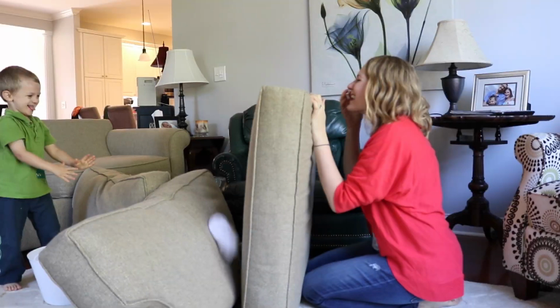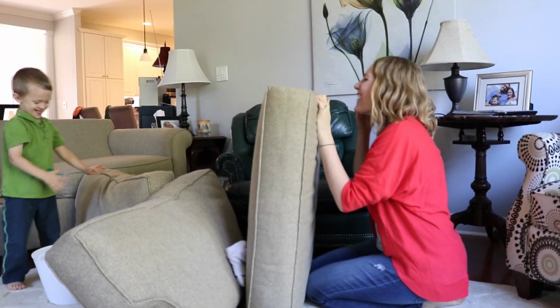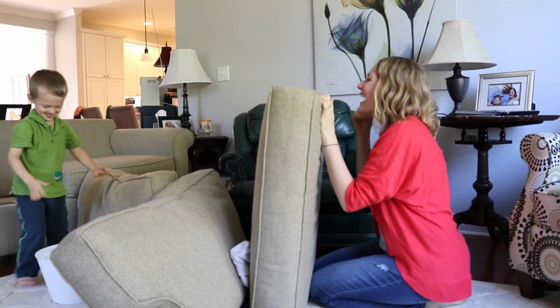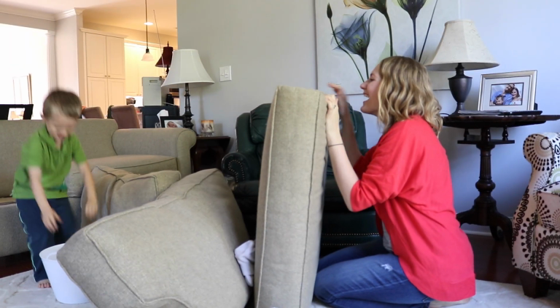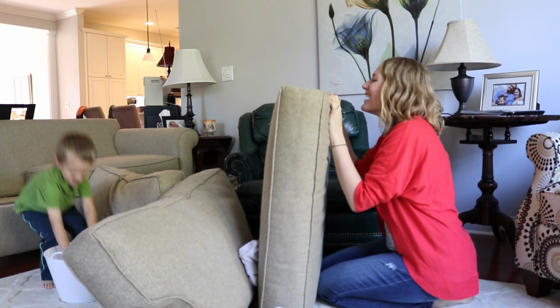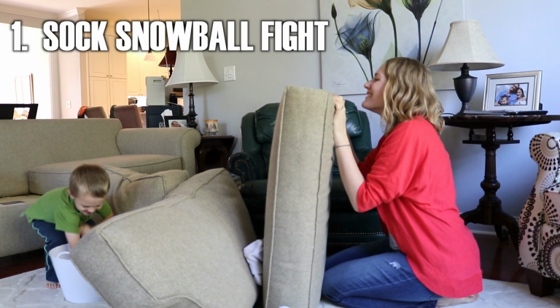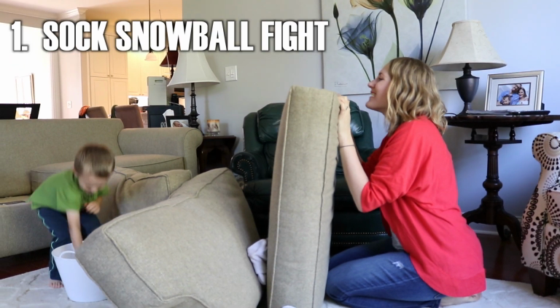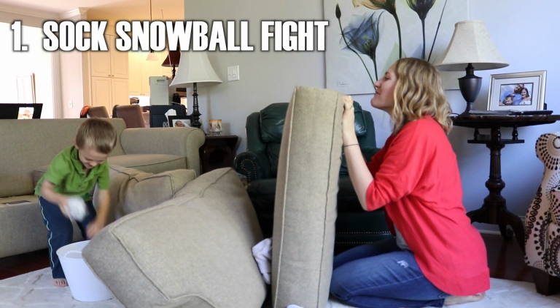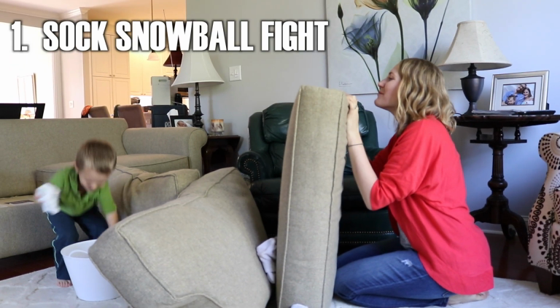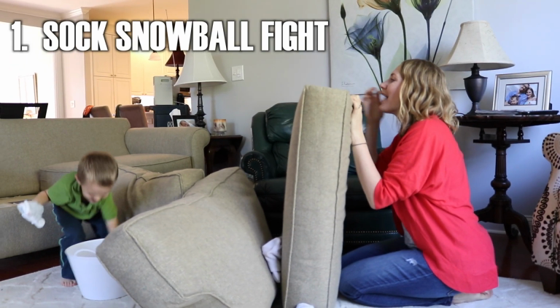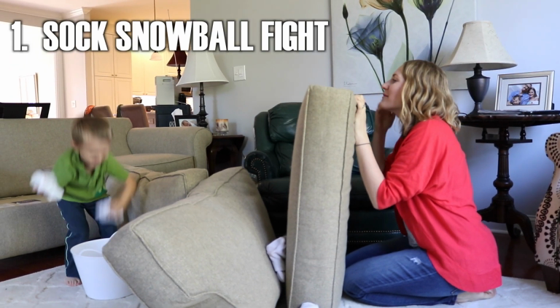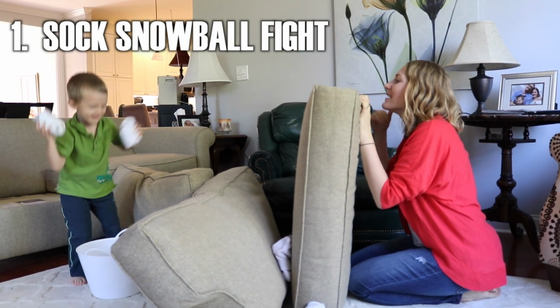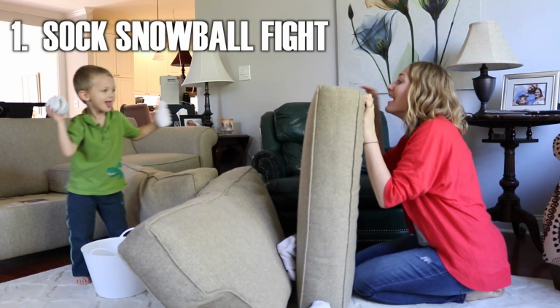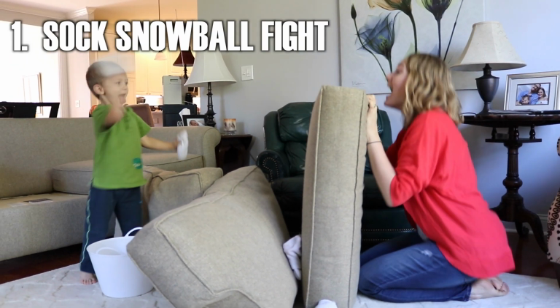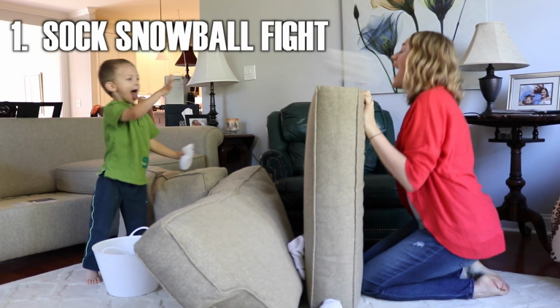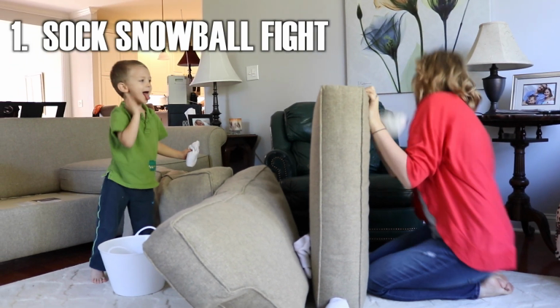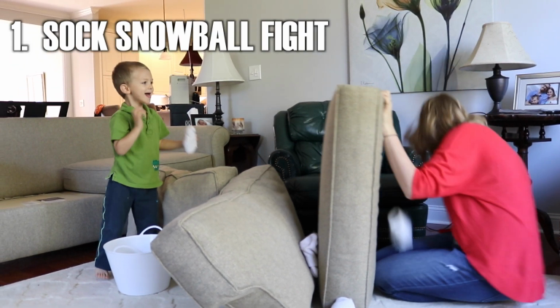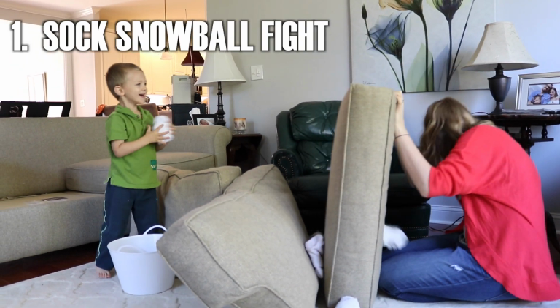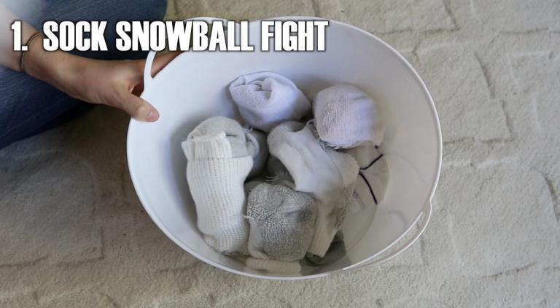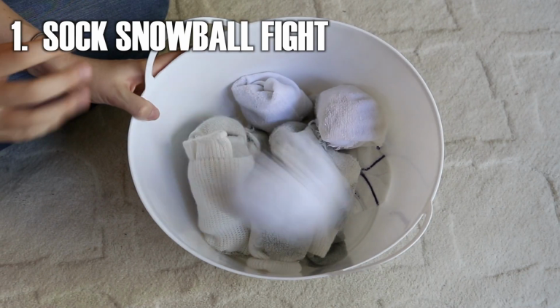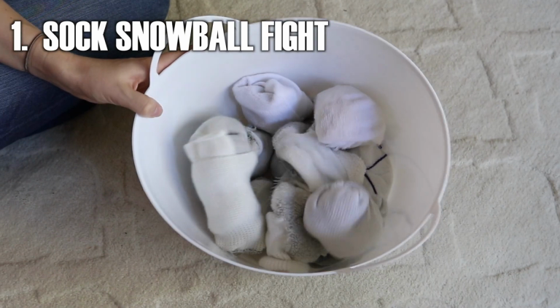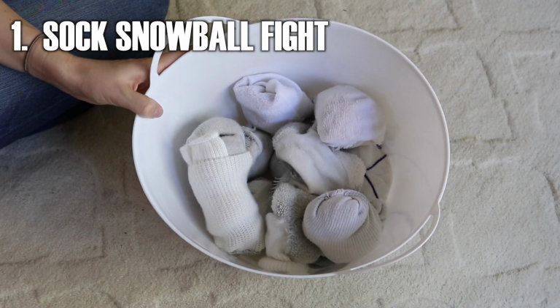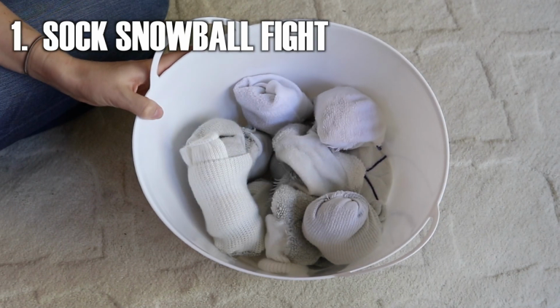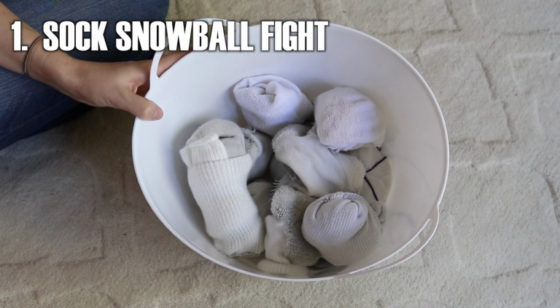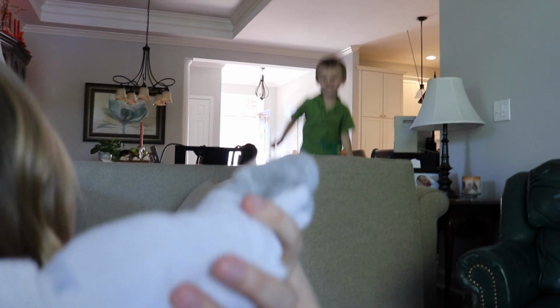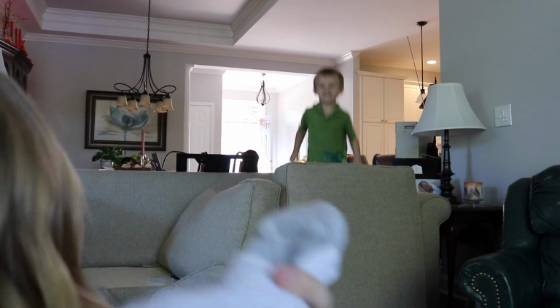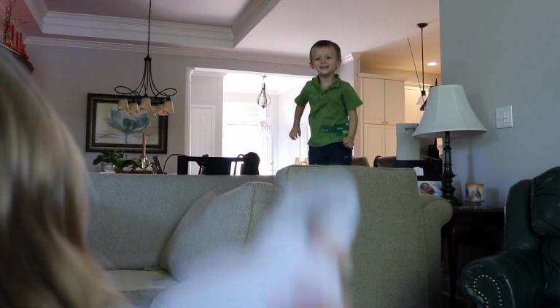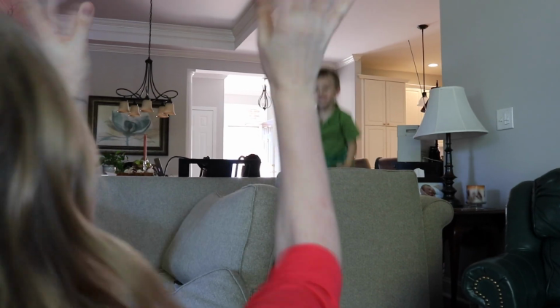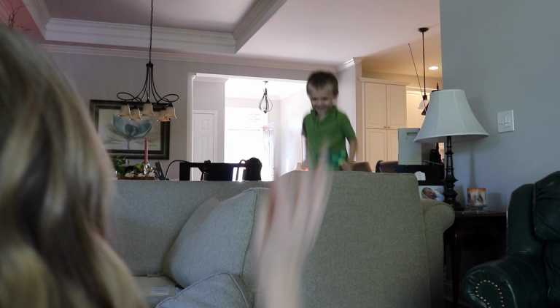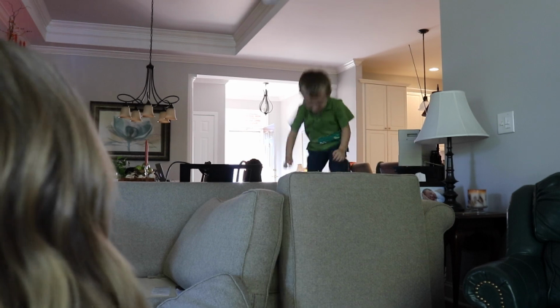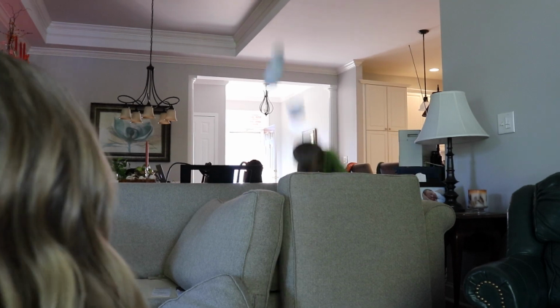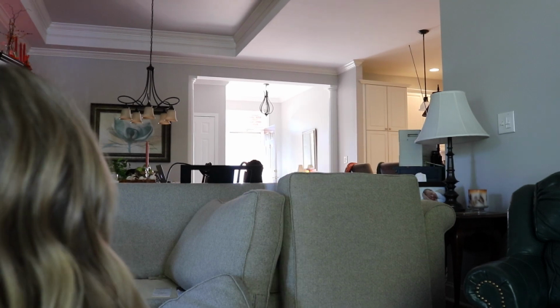Have an indoor snowball fight. Use pairs of socks rolled into balls as snowballs, and laundry is fun again.